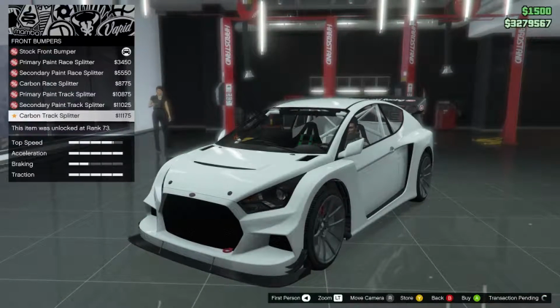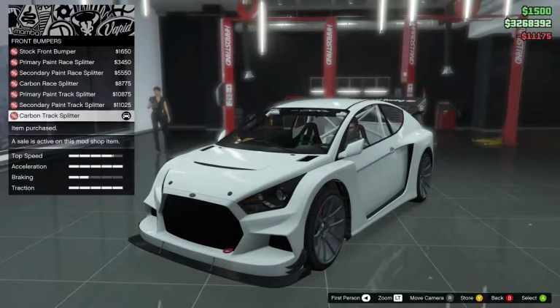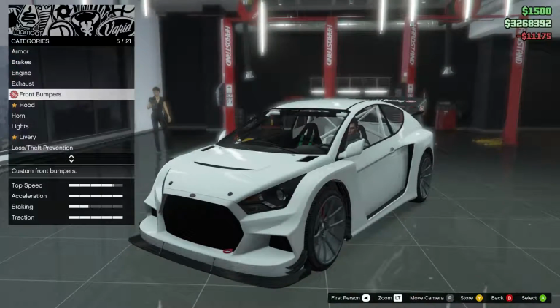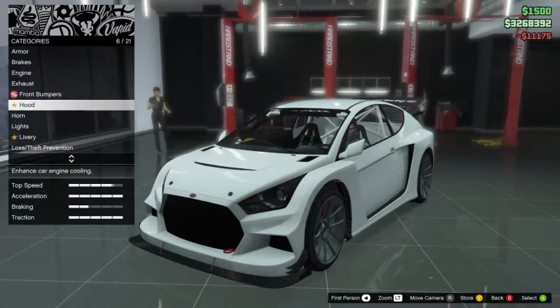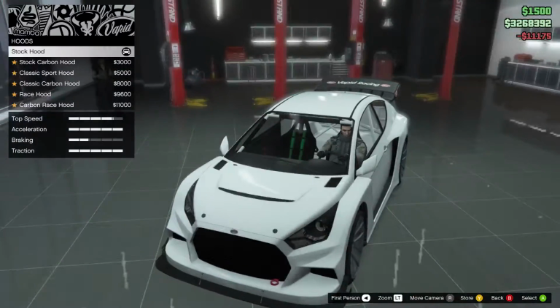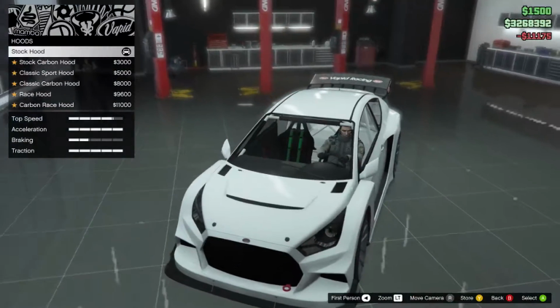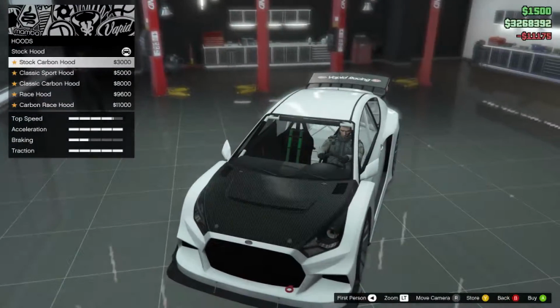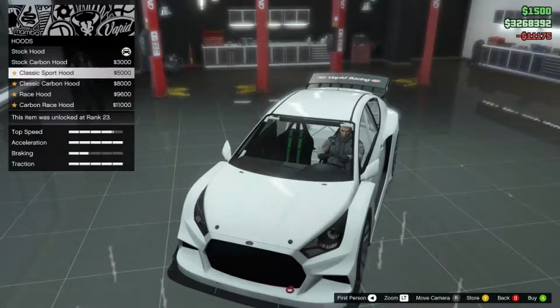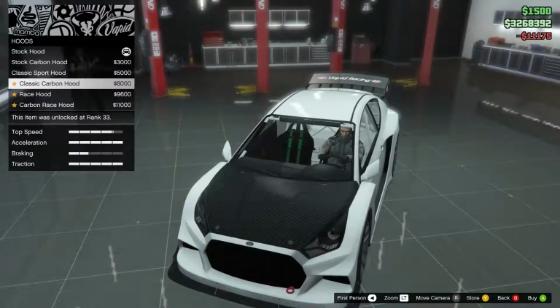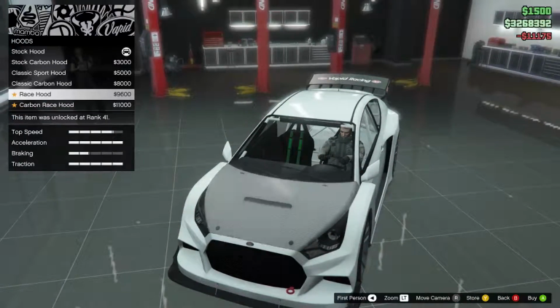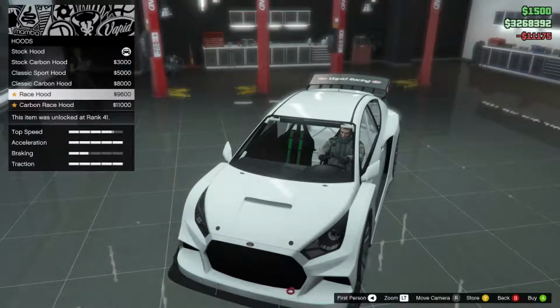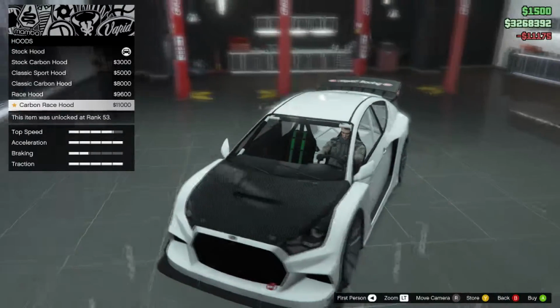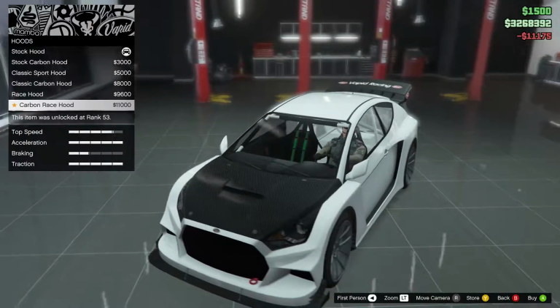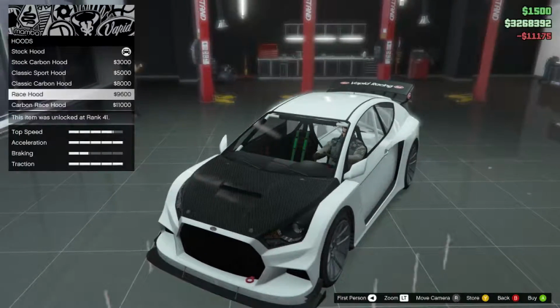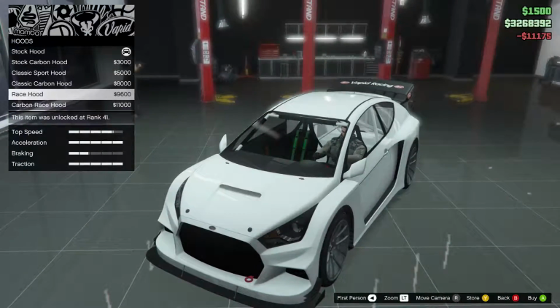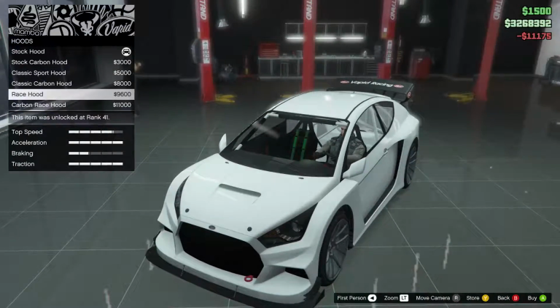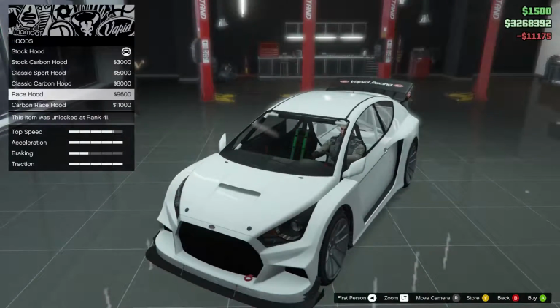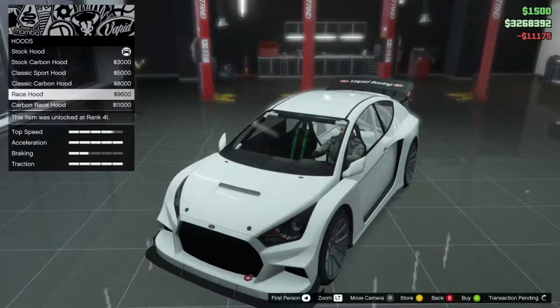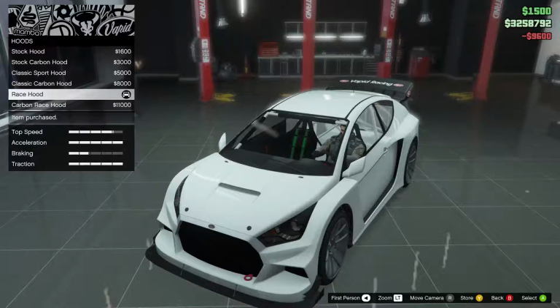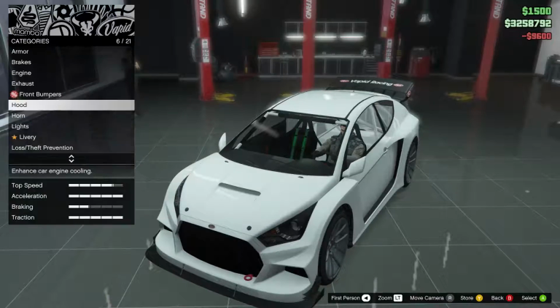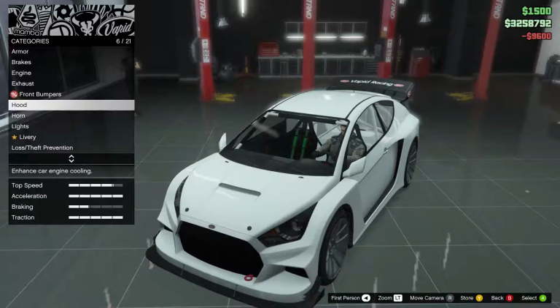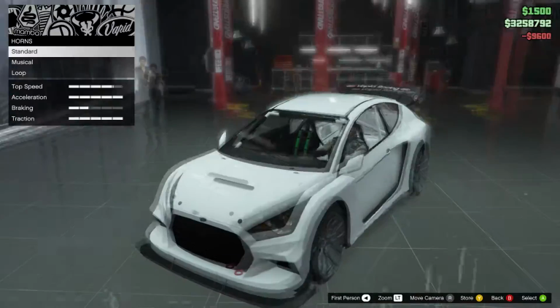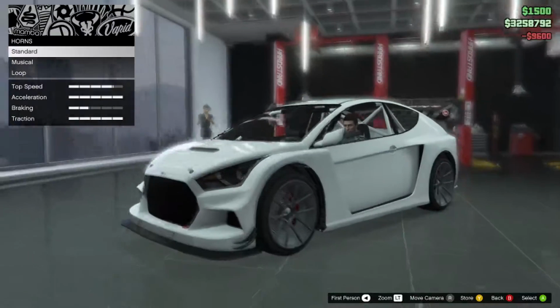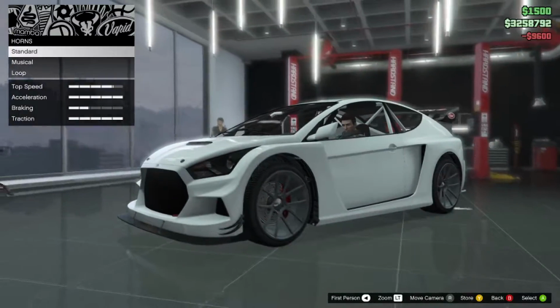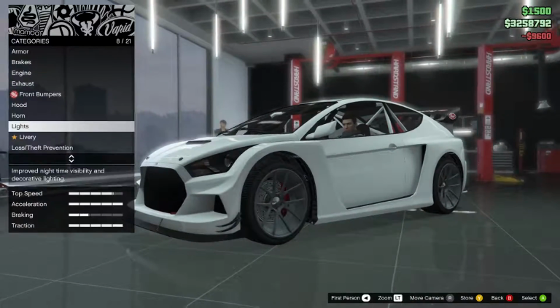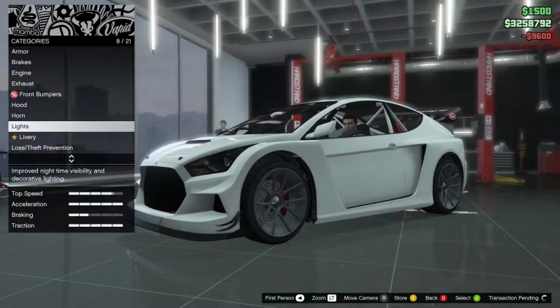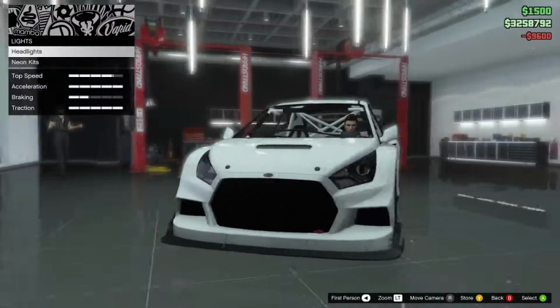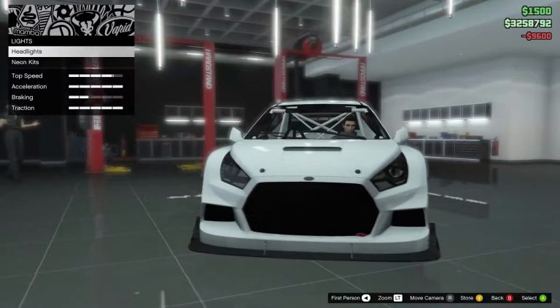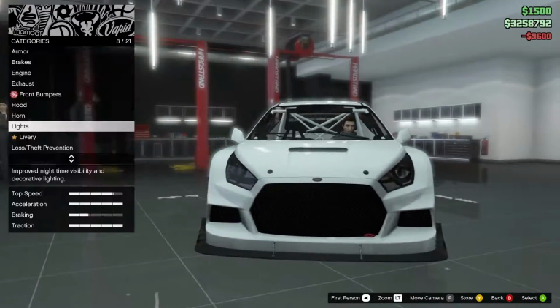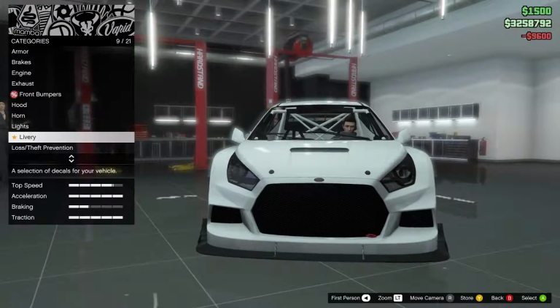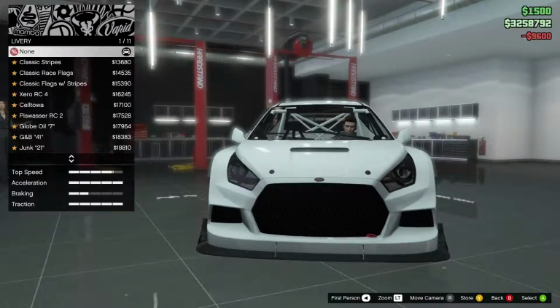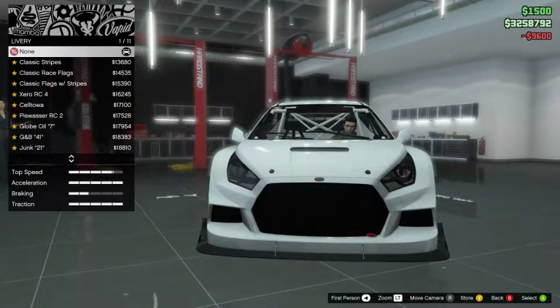The car can get standard customisations as well as liveries to add more to the rally car theme. Unfortunately, it can't be further customised at Venice.